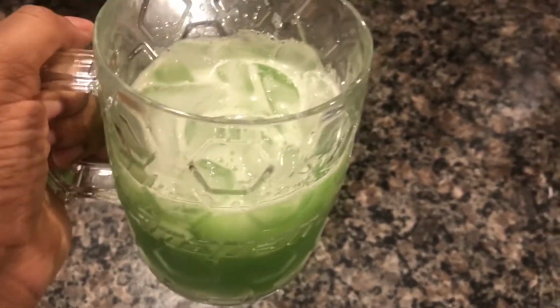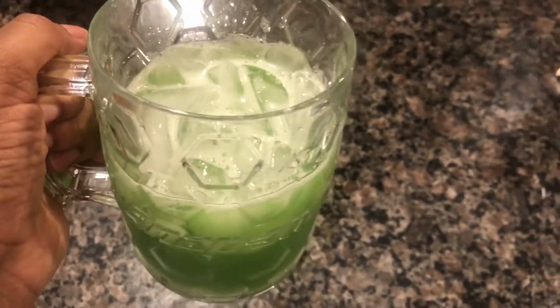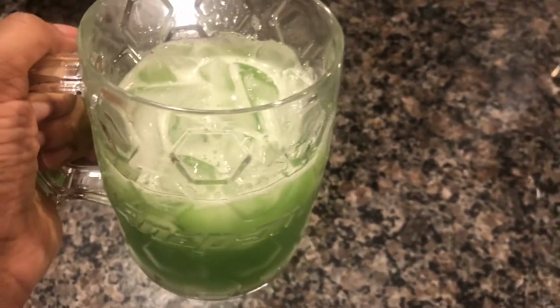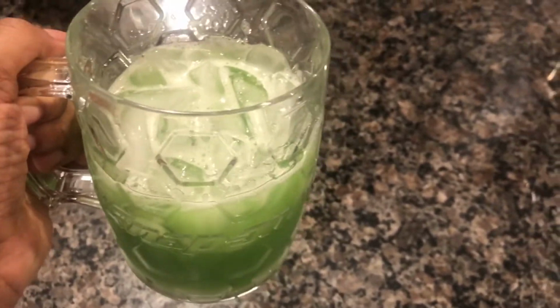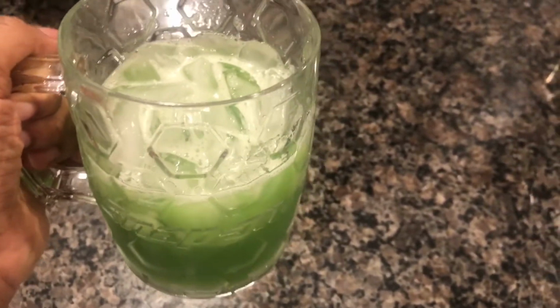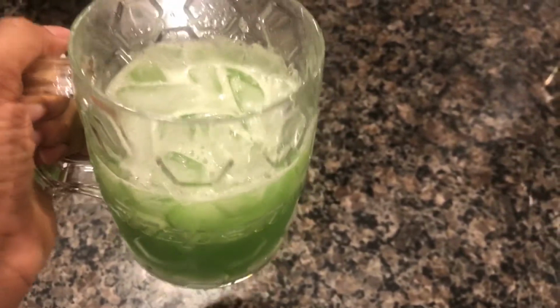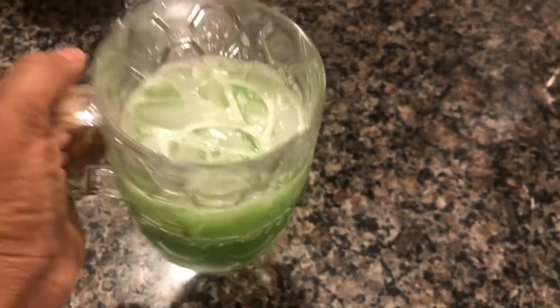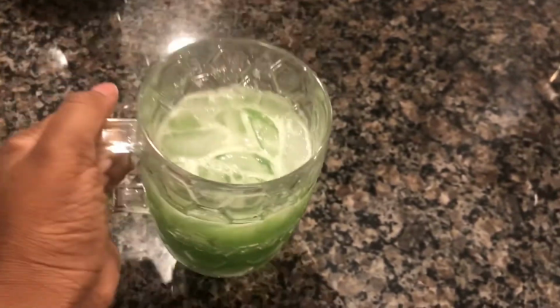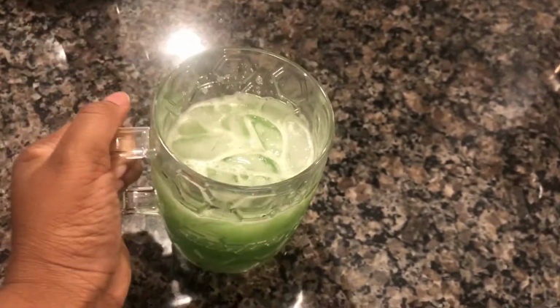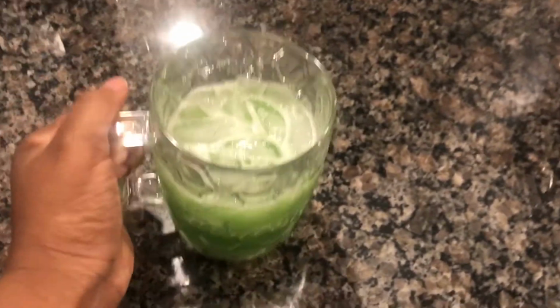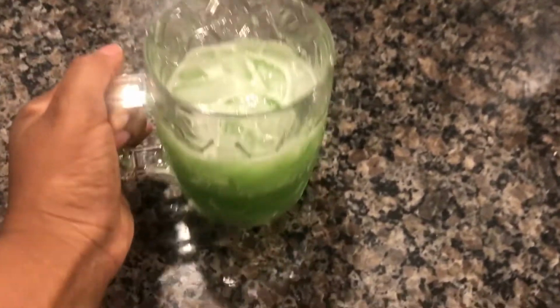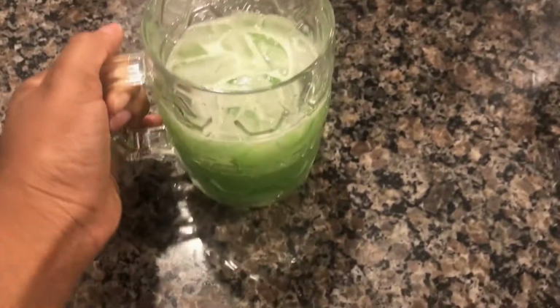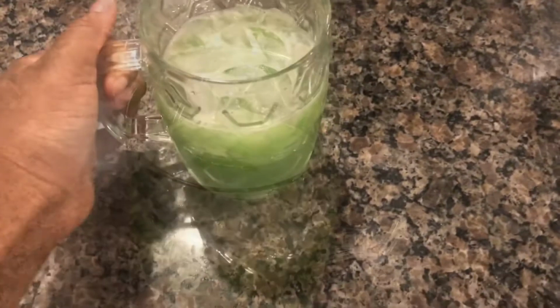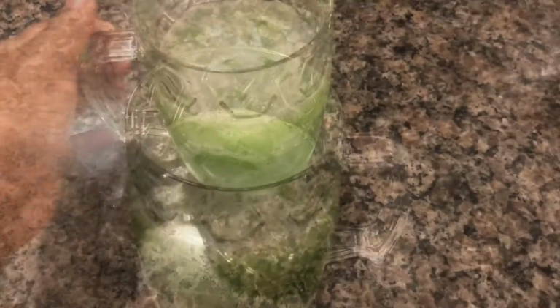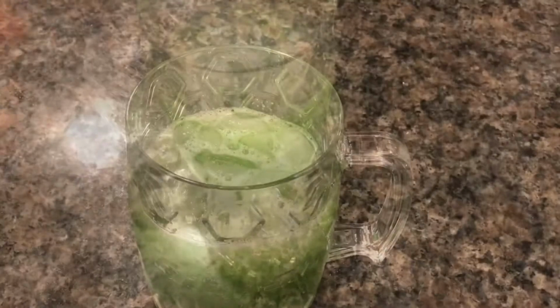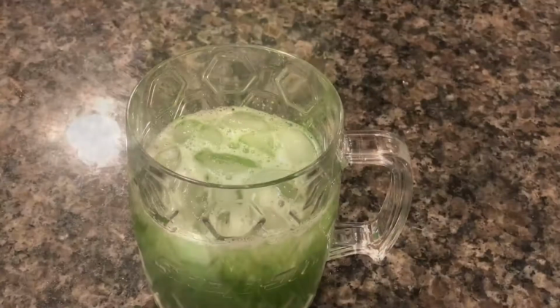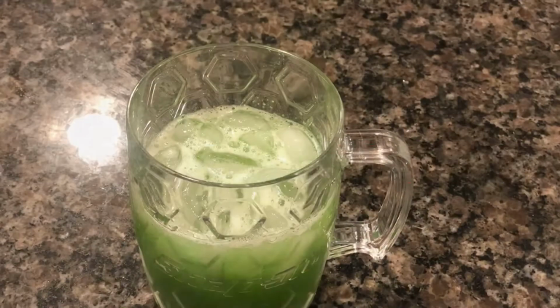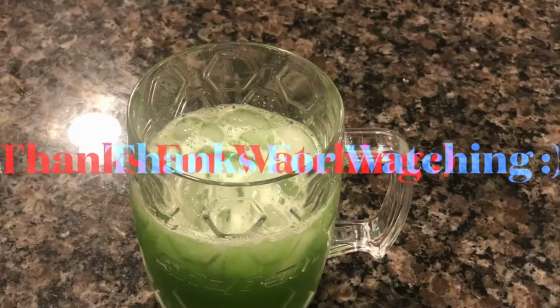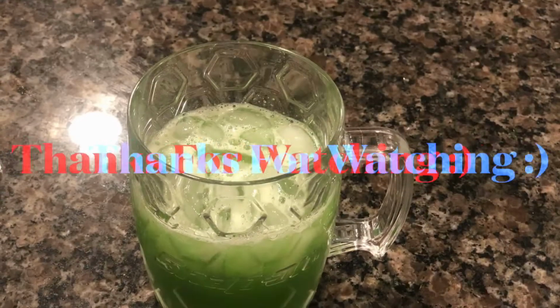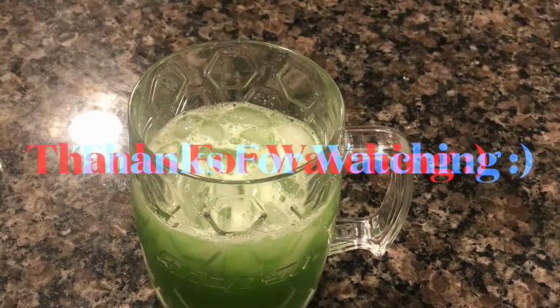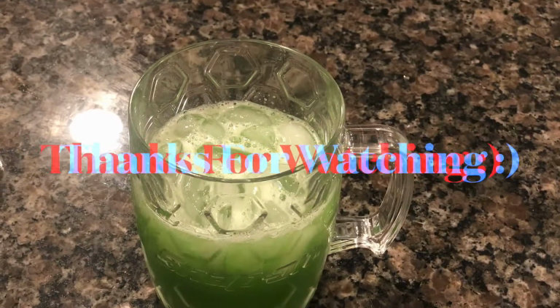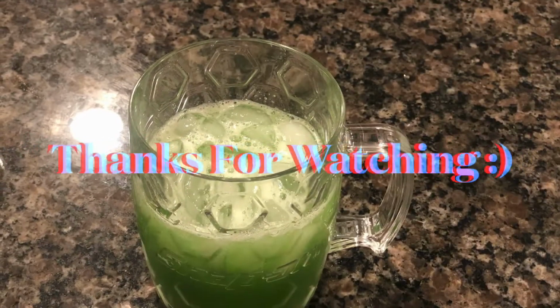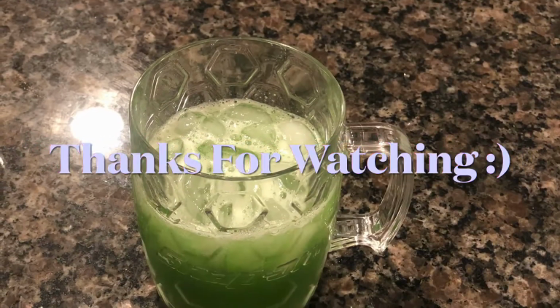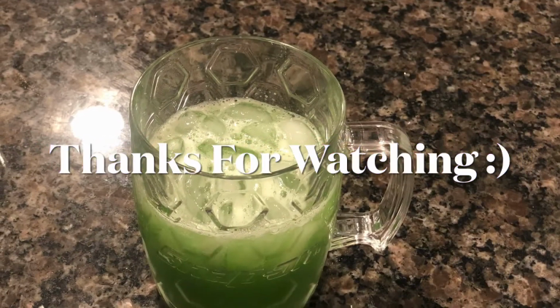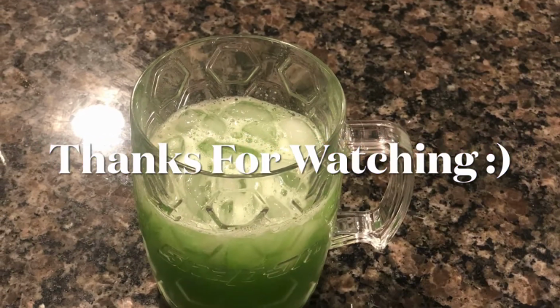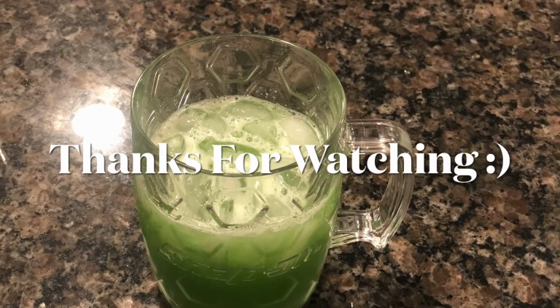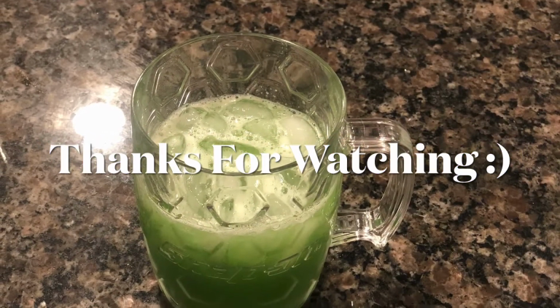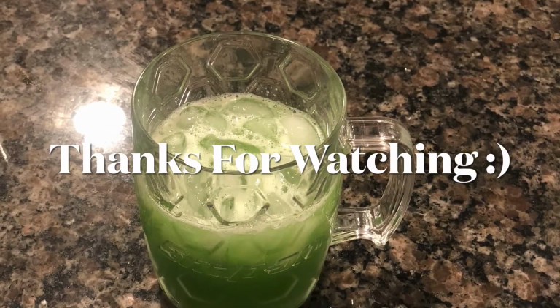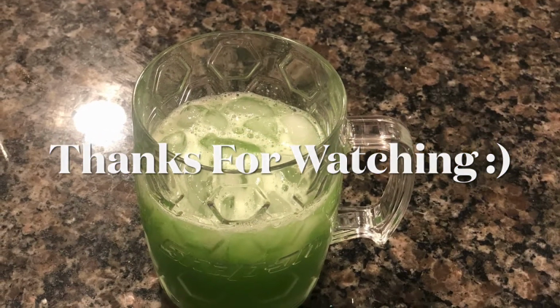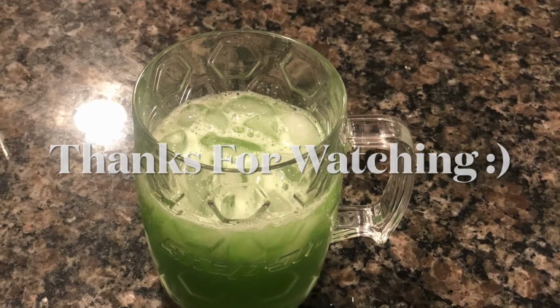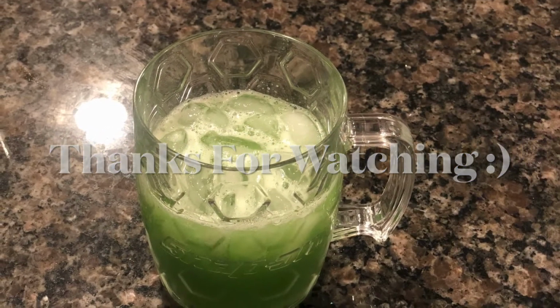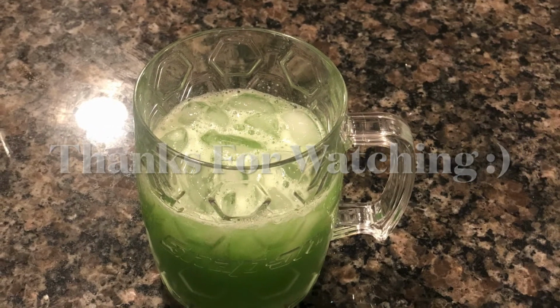Don't forget to subscribe to my channel for more drink and food recipes. And once again, thanks for watching.